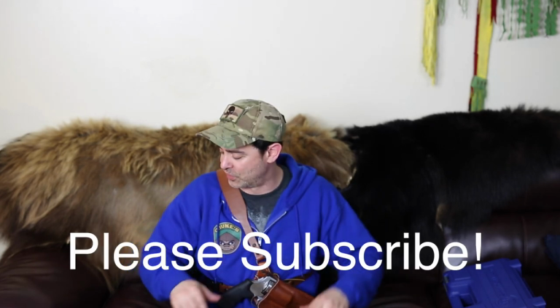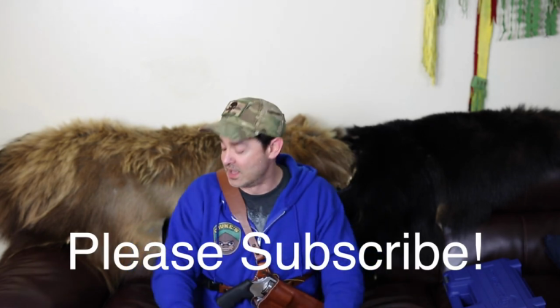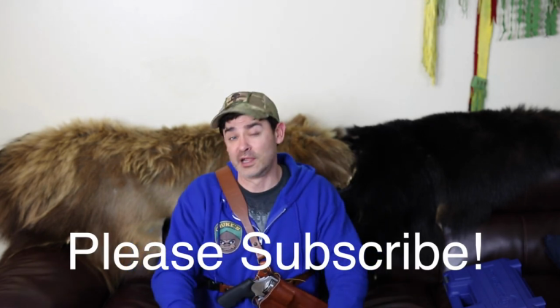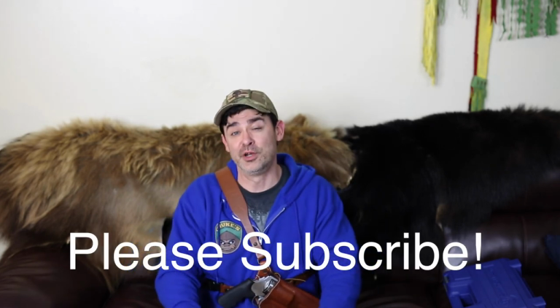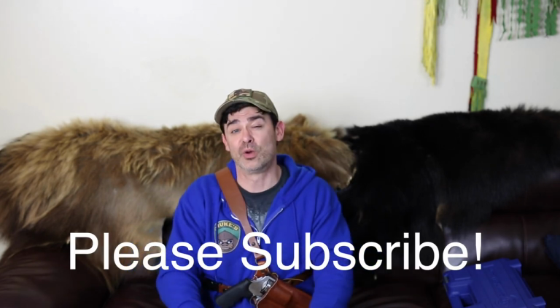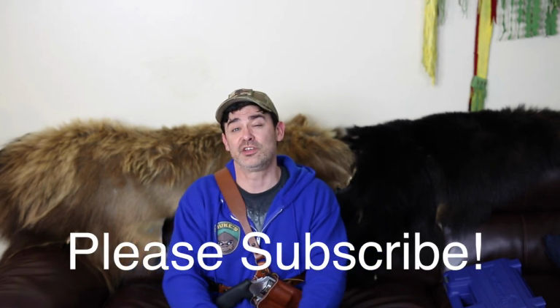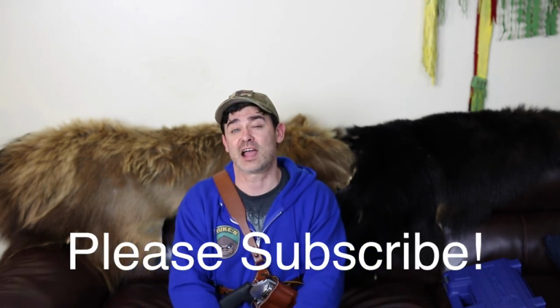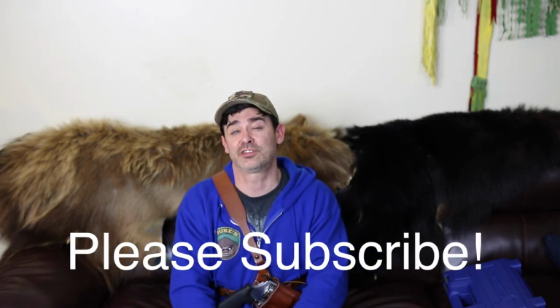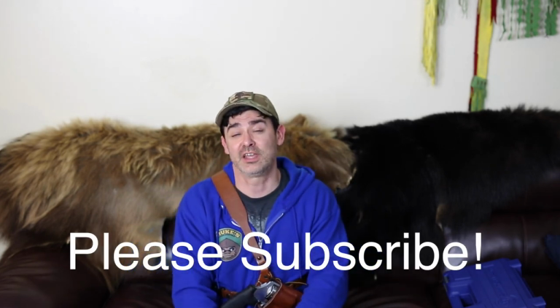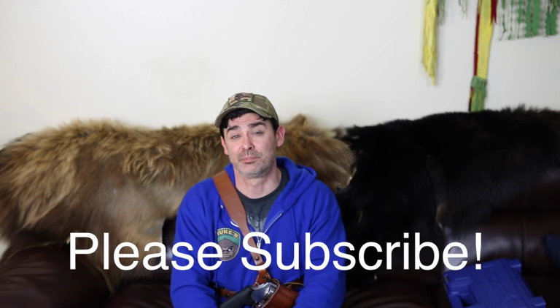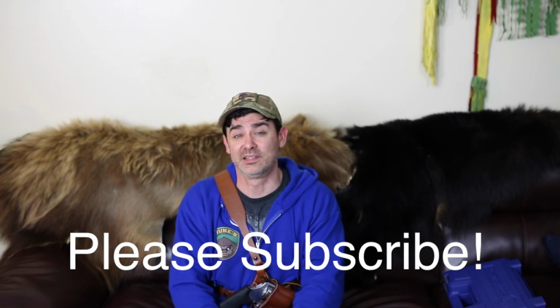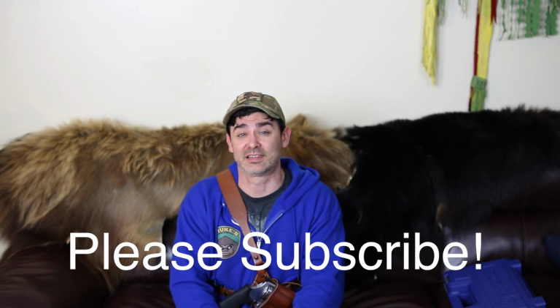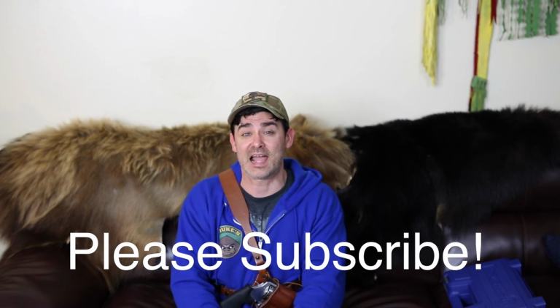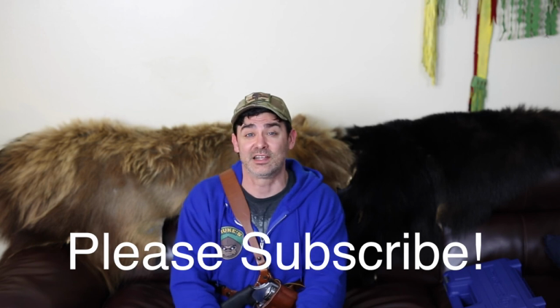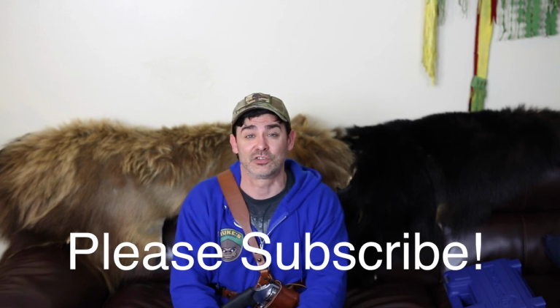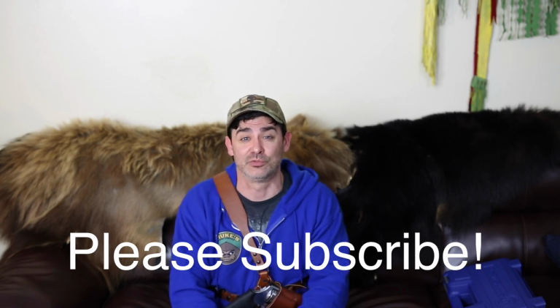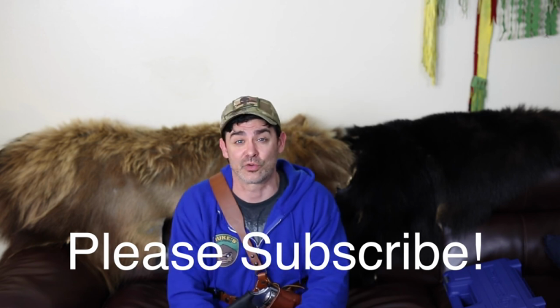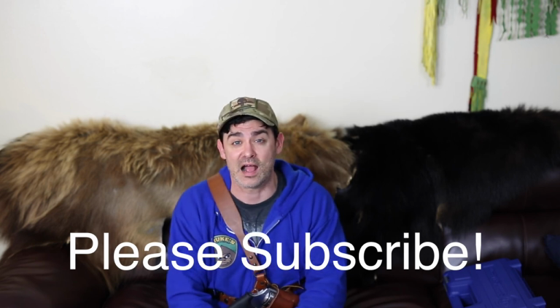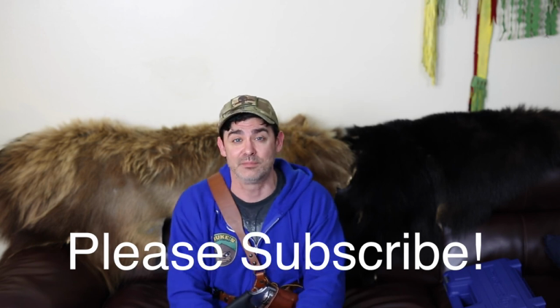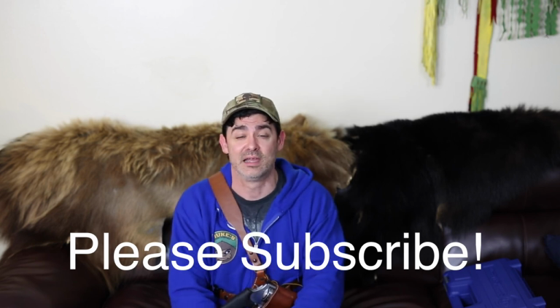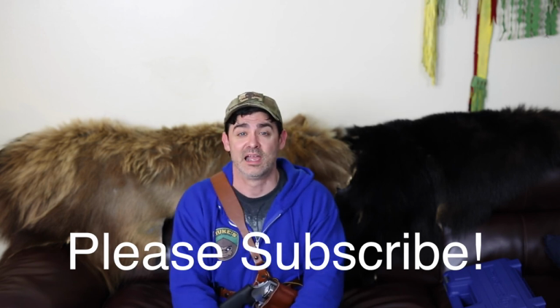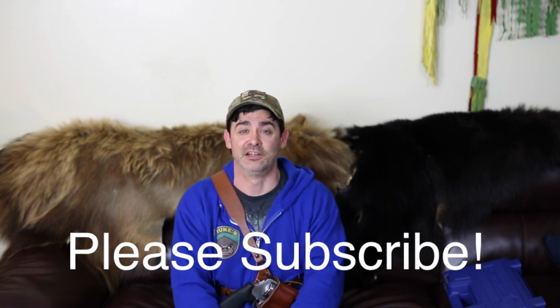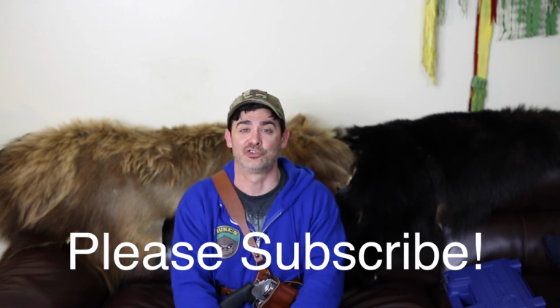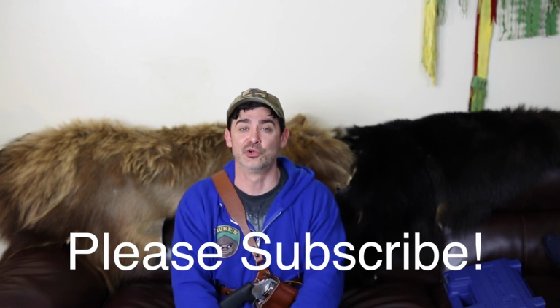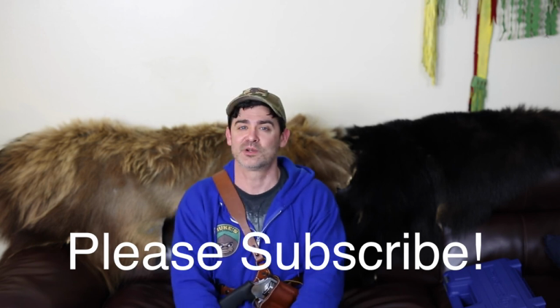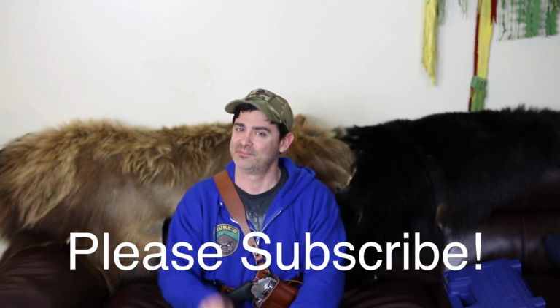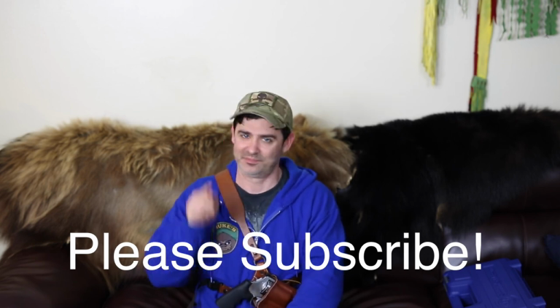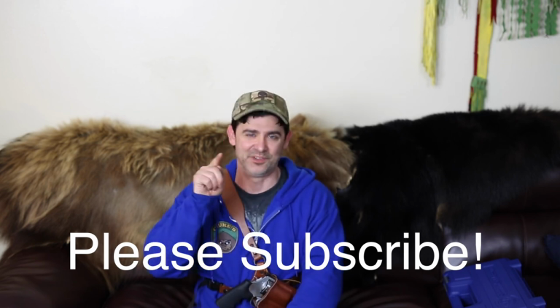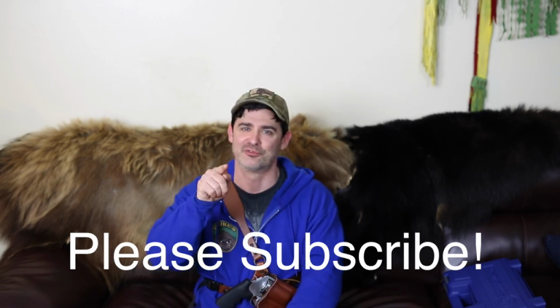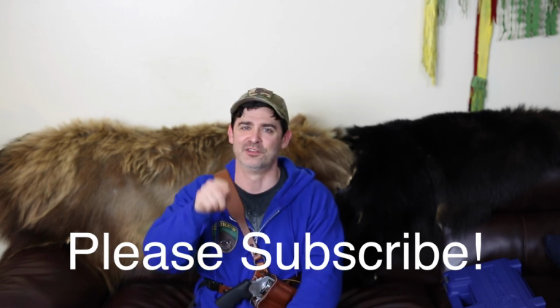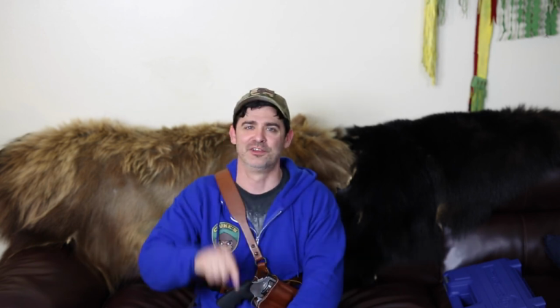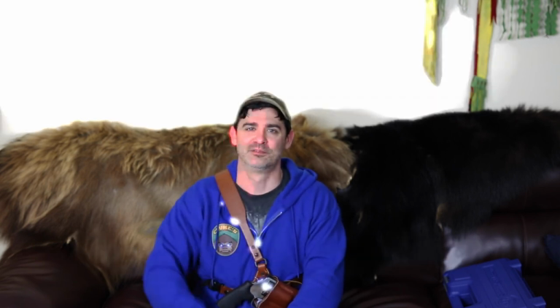Let me know what you guys think. Please like and subscribe. It's Chuk, your friend in the field.